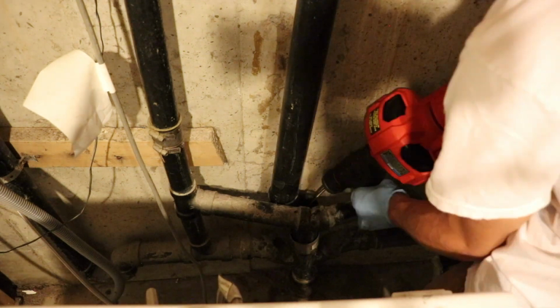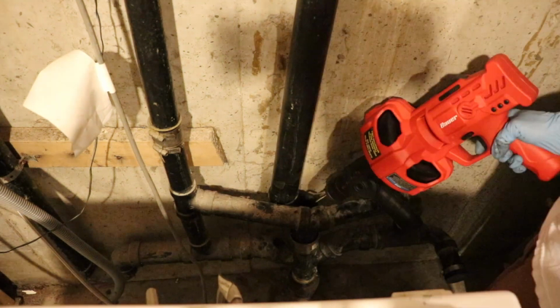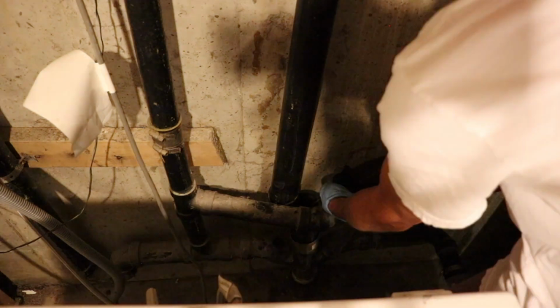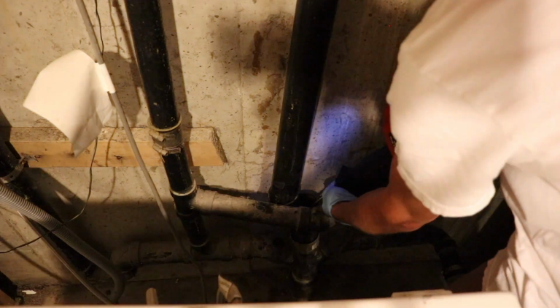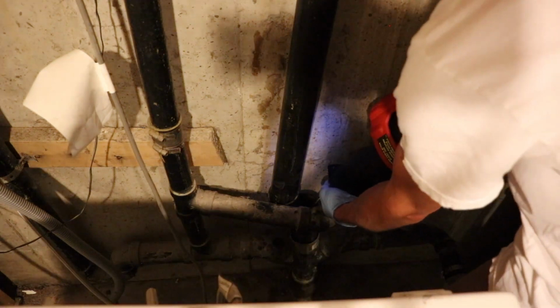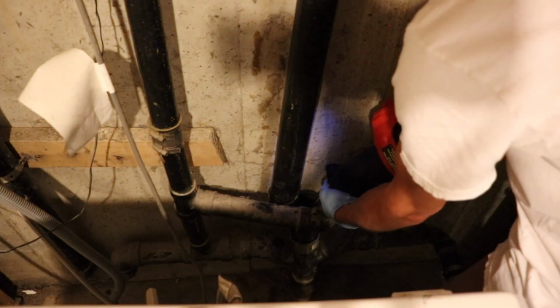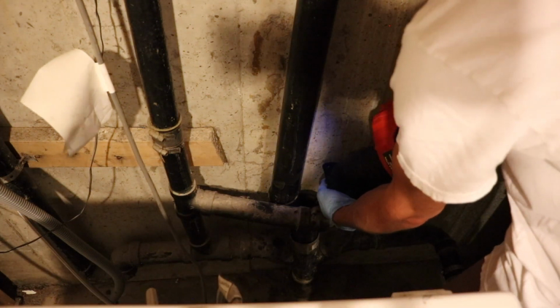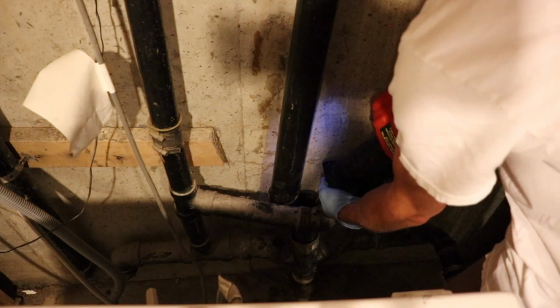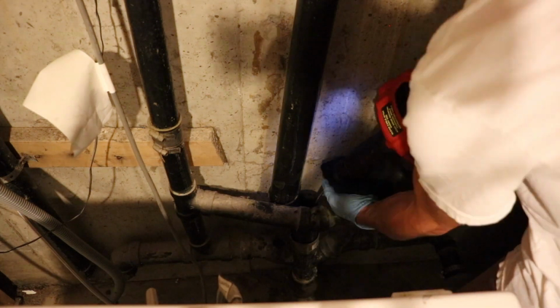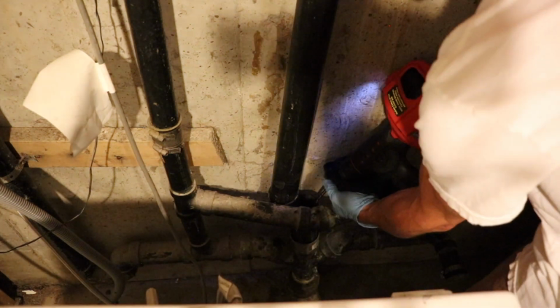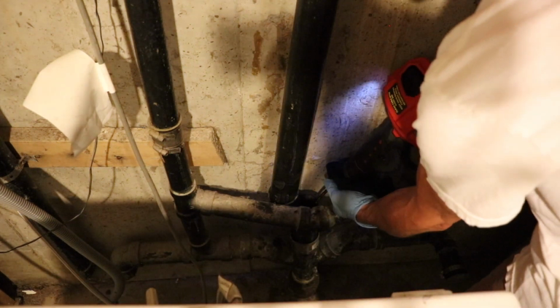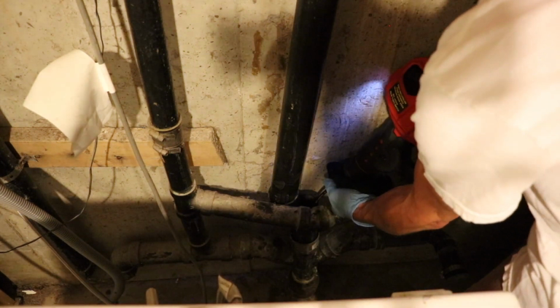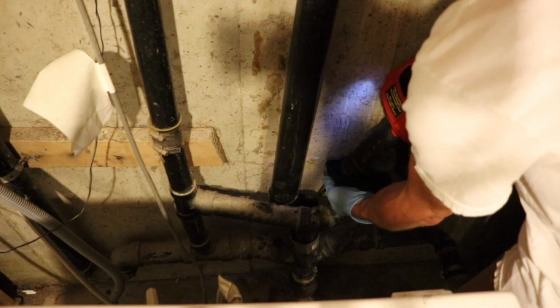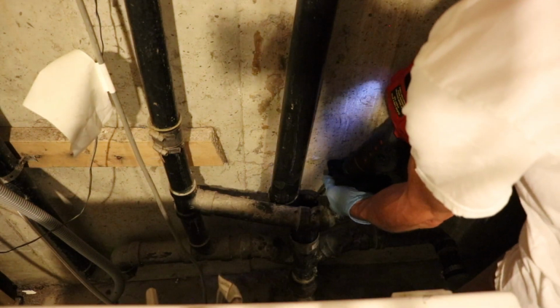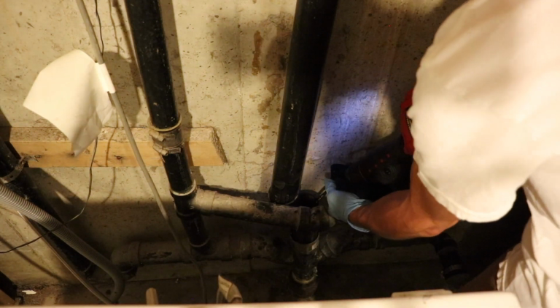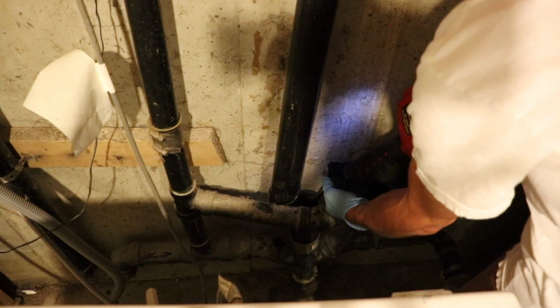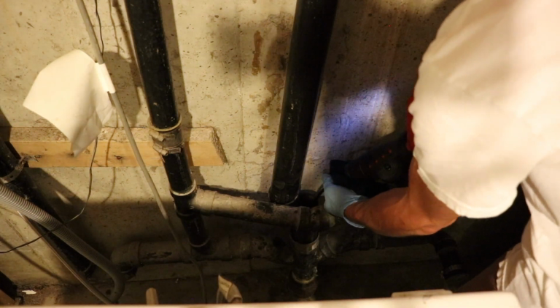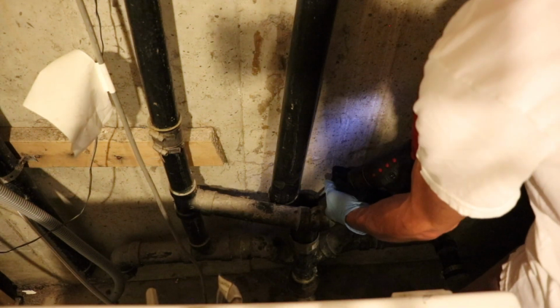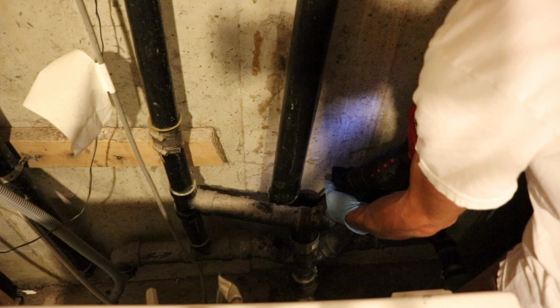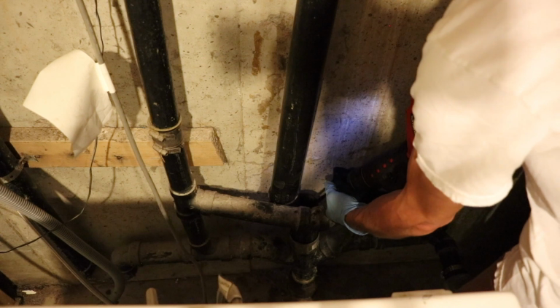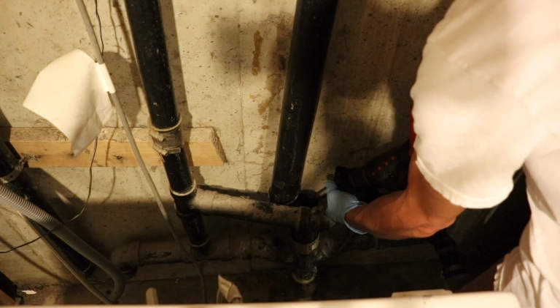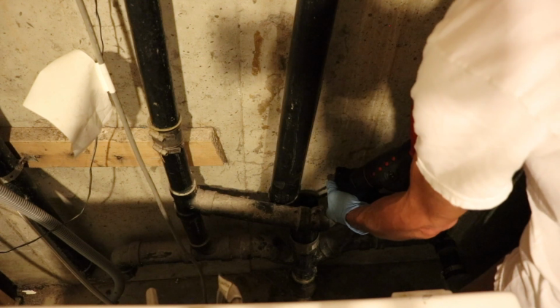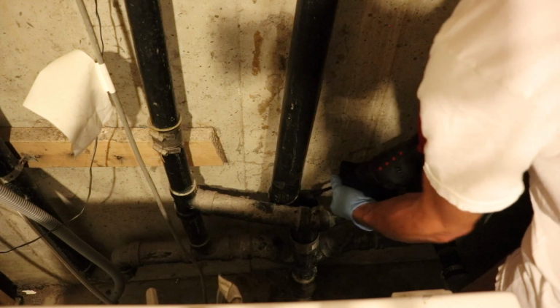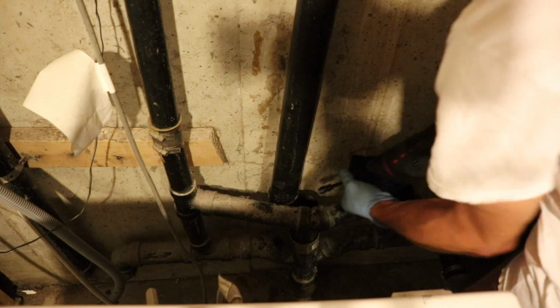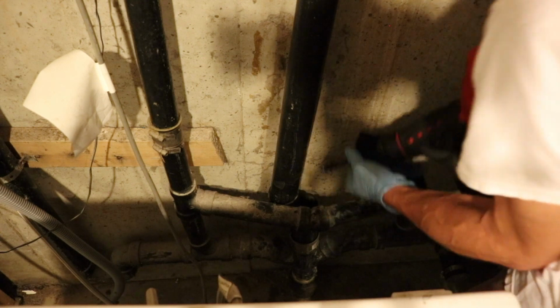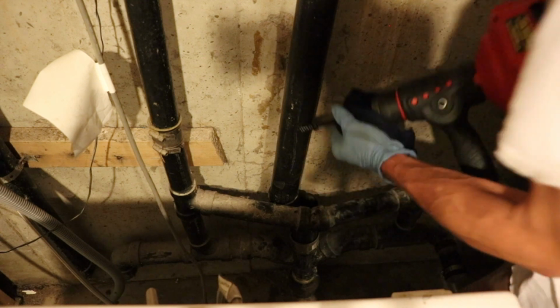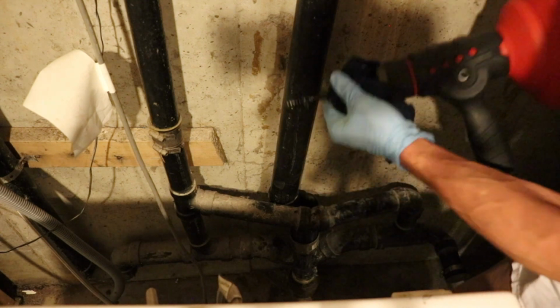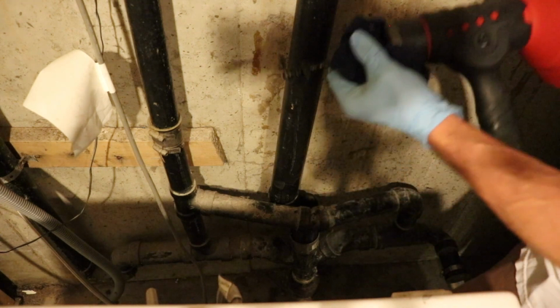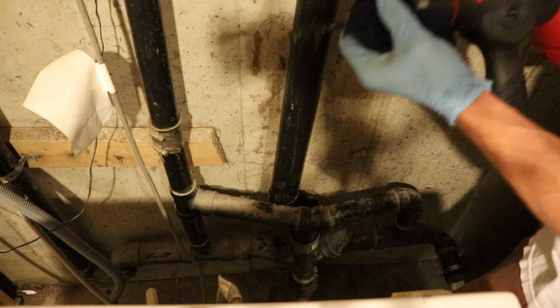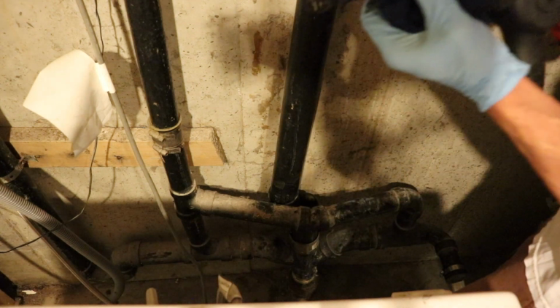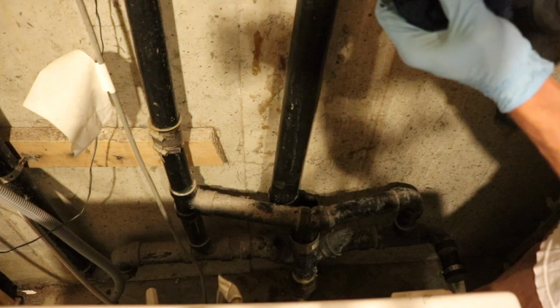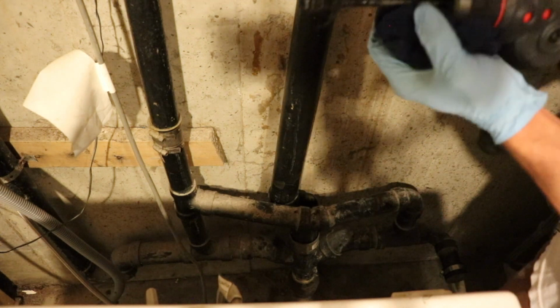When I'm reeling the cable back in, I use a rag to clean the cable while it's being reeled back in.